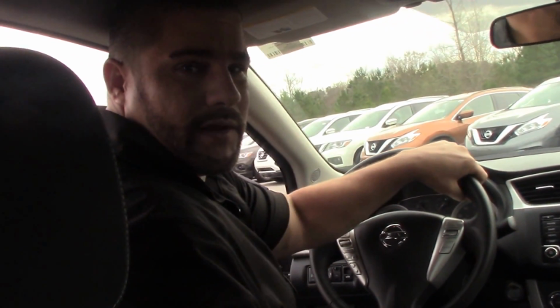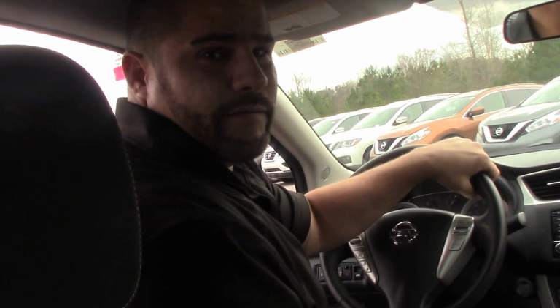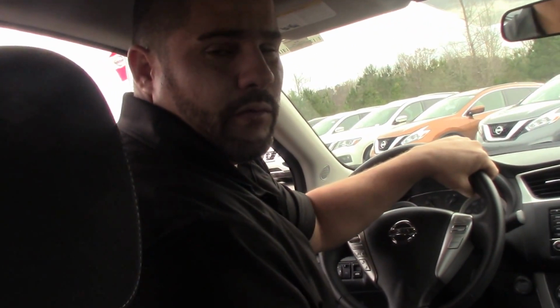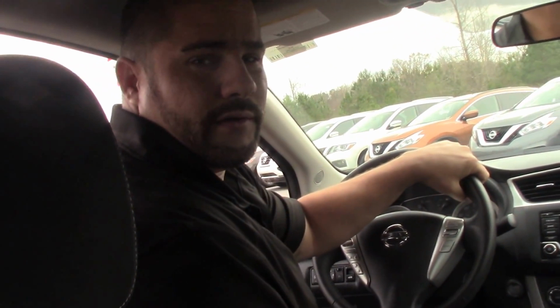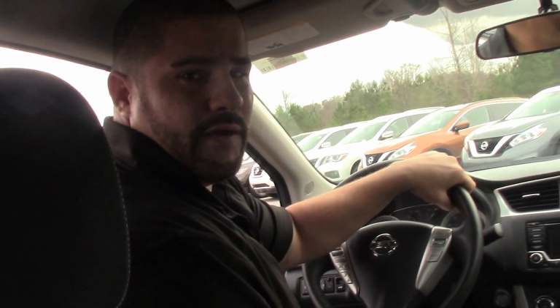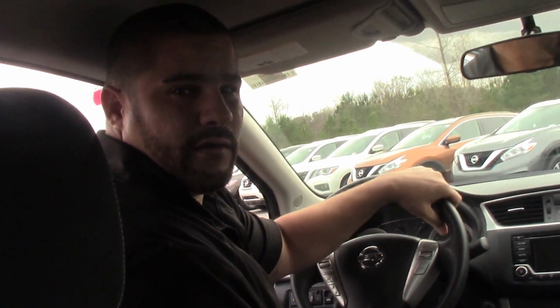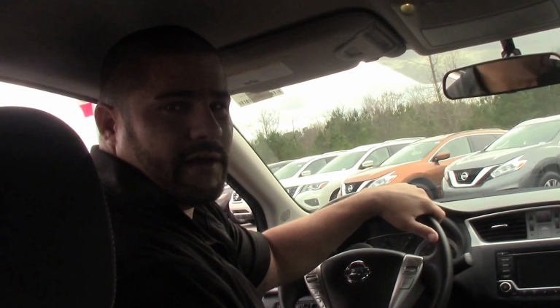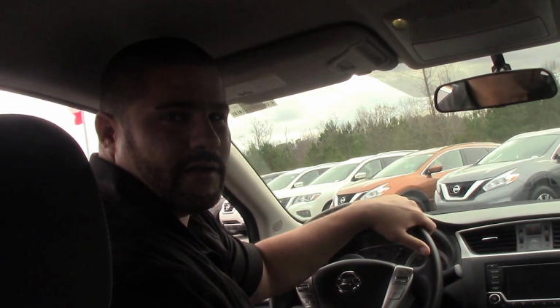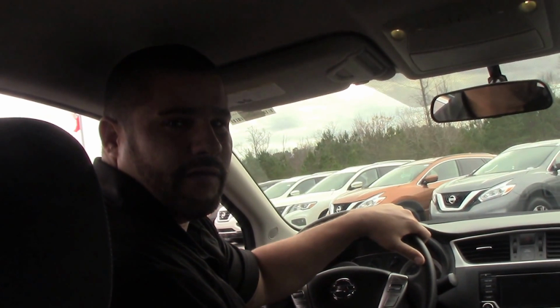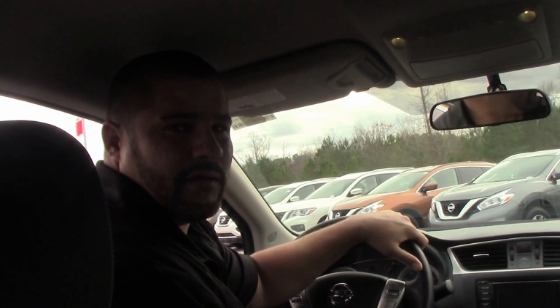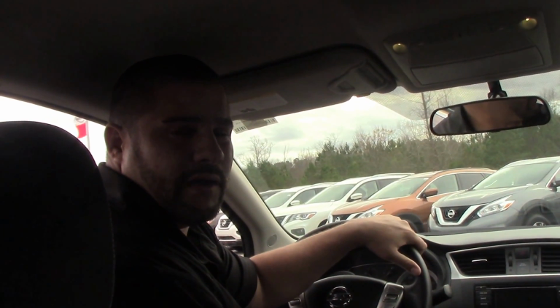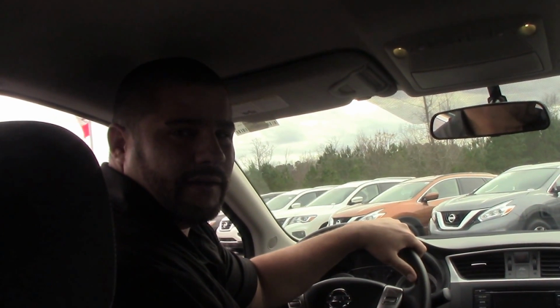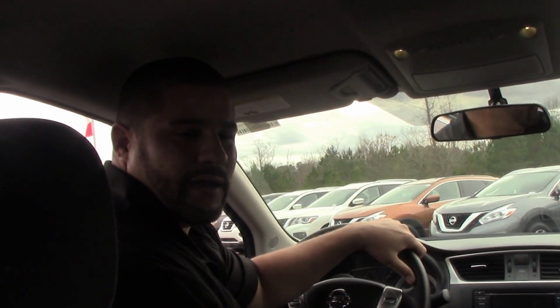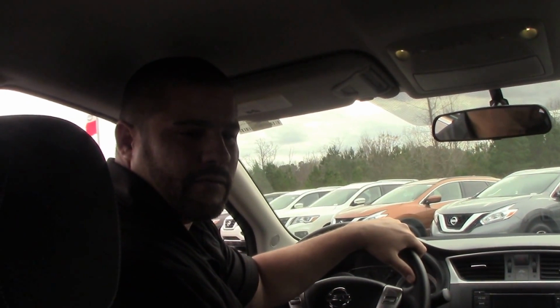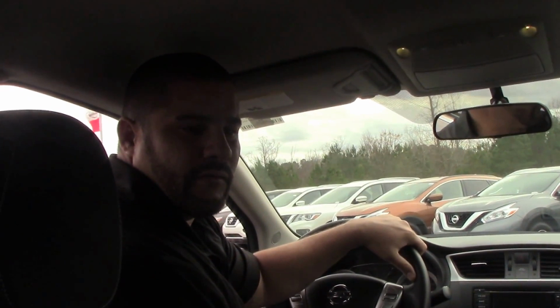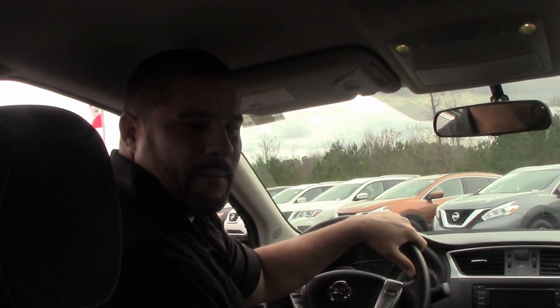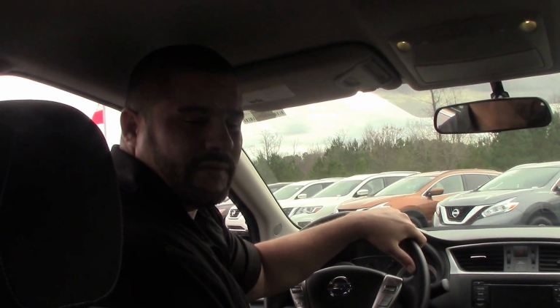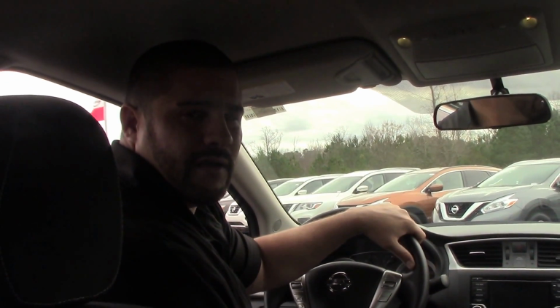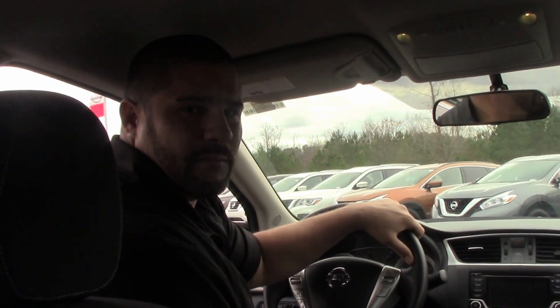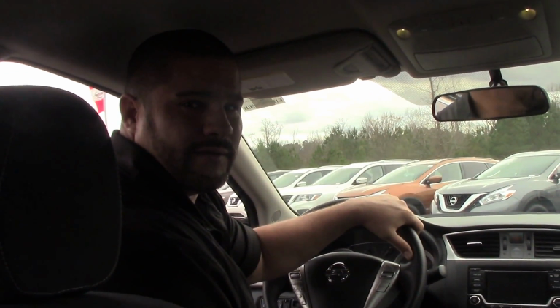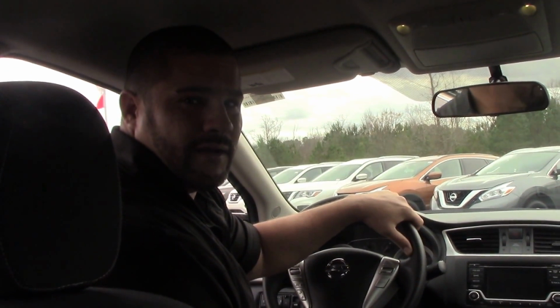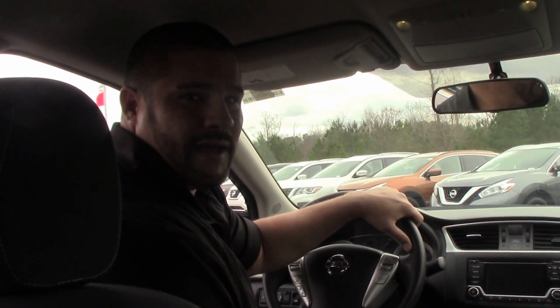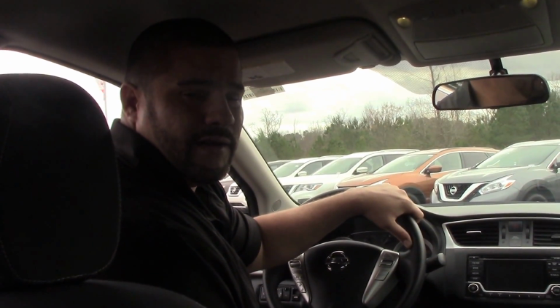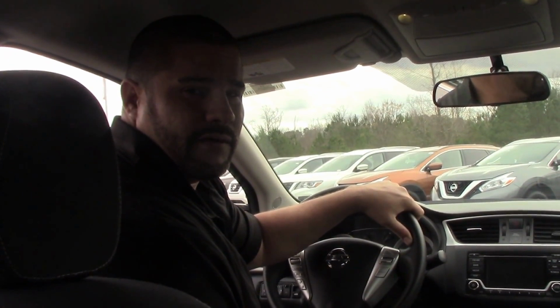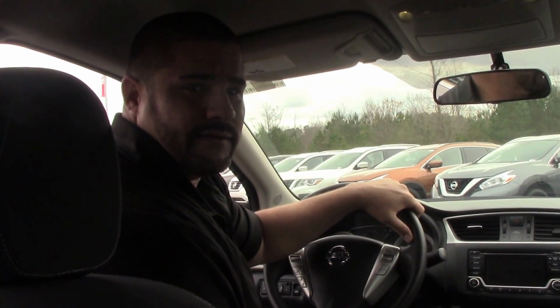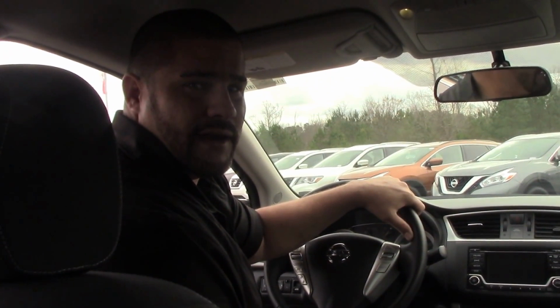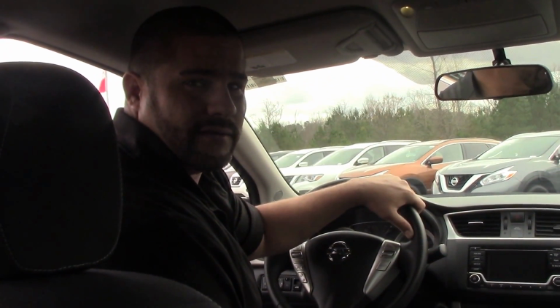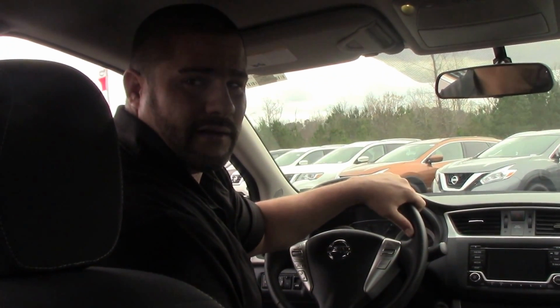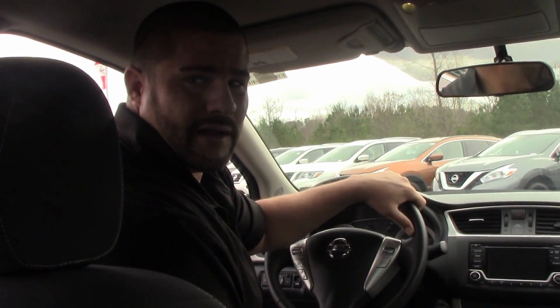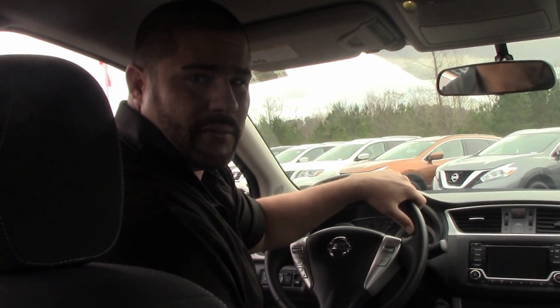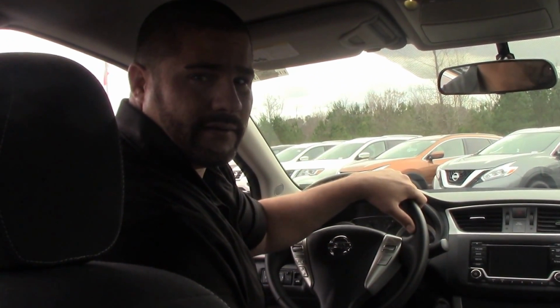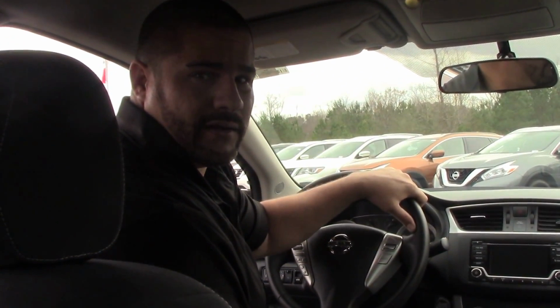If you want this vehicle or any other vehicle here at Nissan in Rutter Rapids, please contact Ephraim Gonzalez. Thanks and have a blessed day.